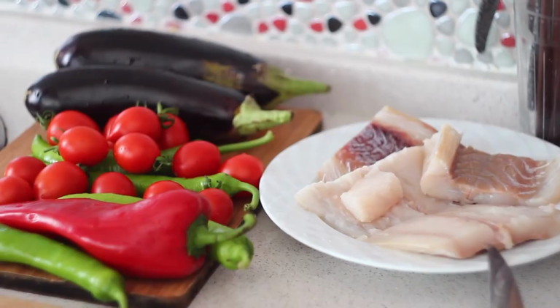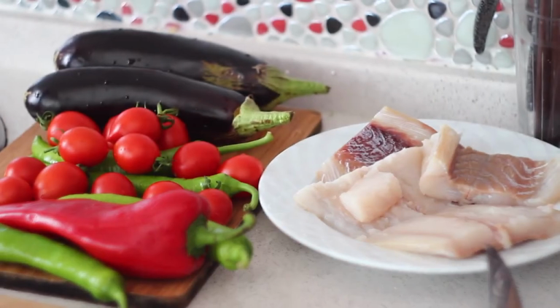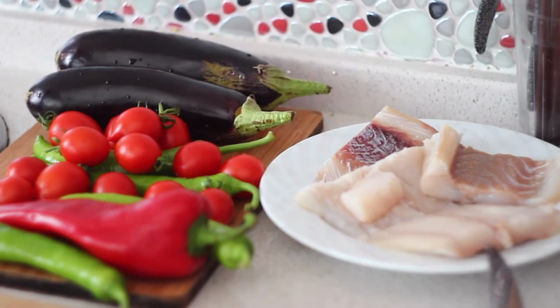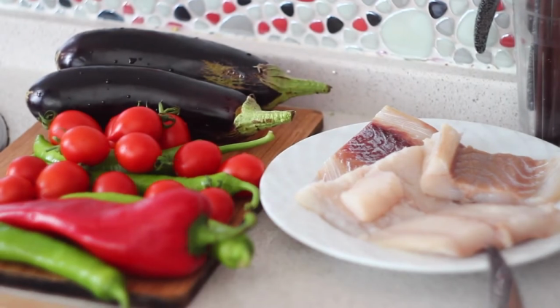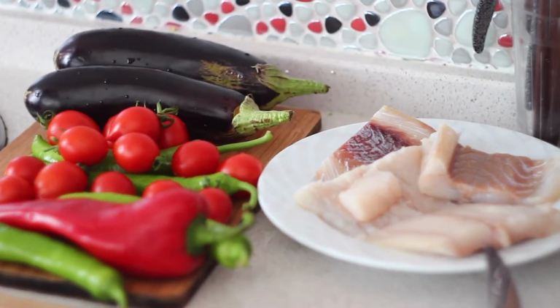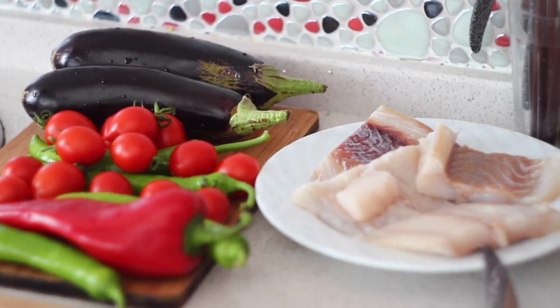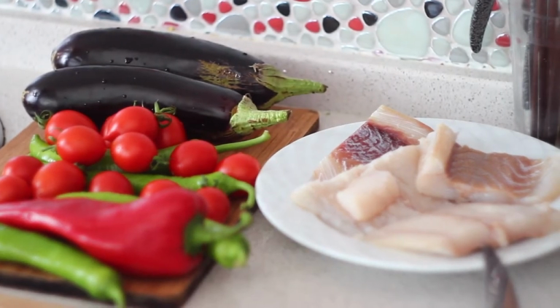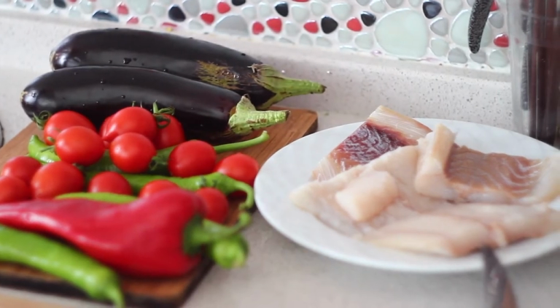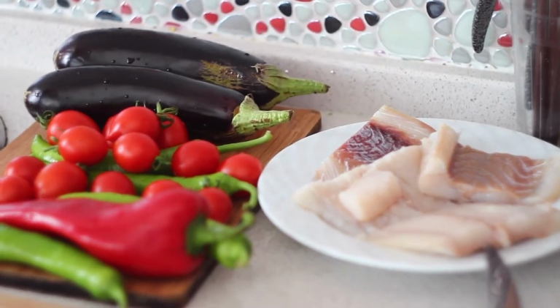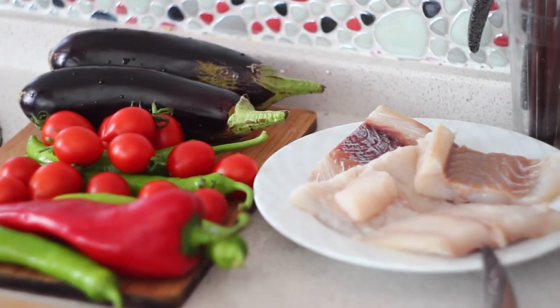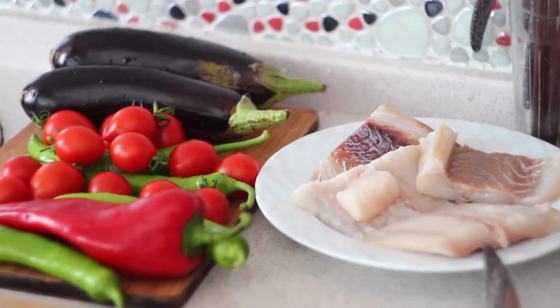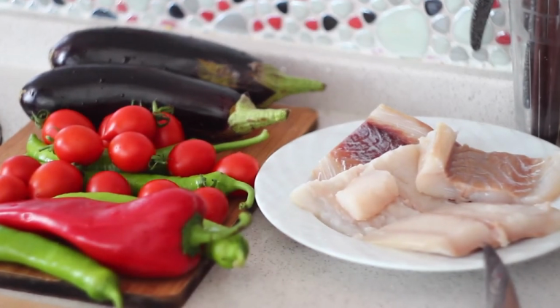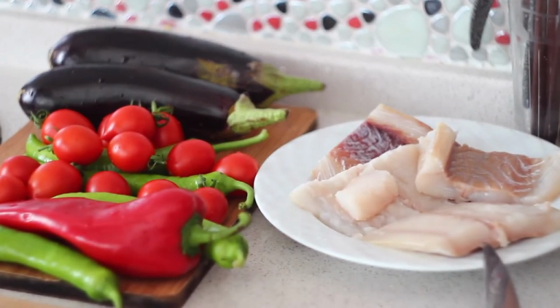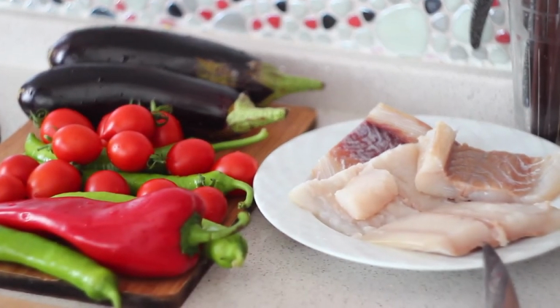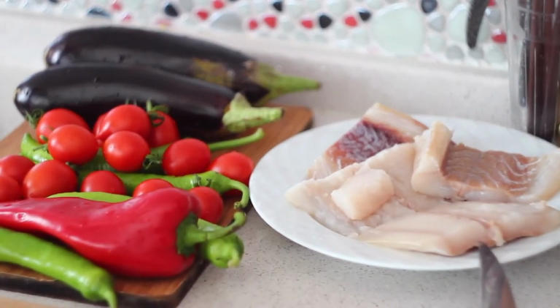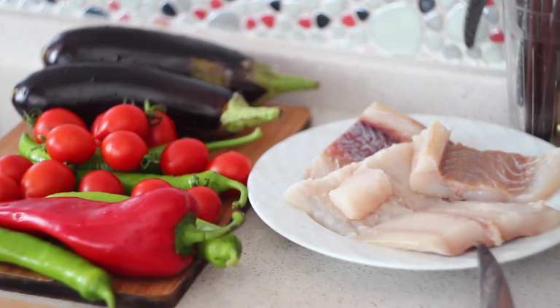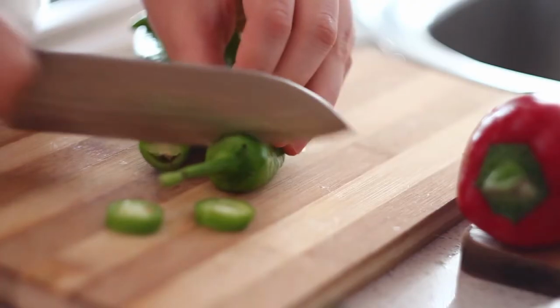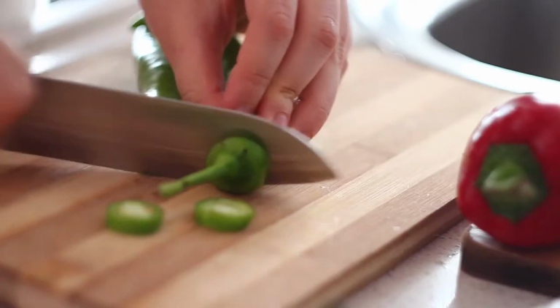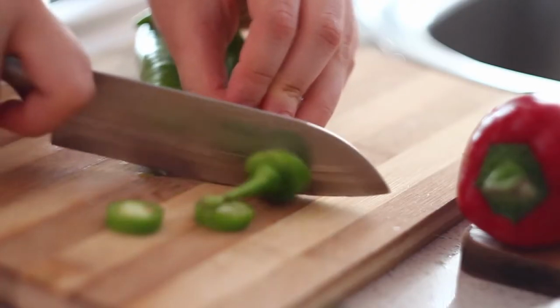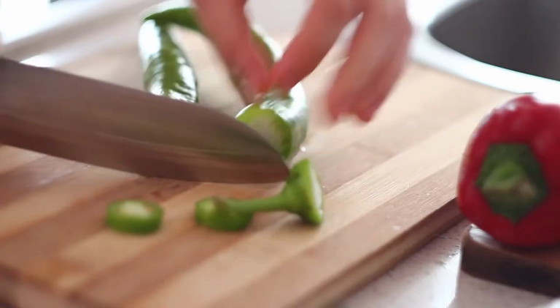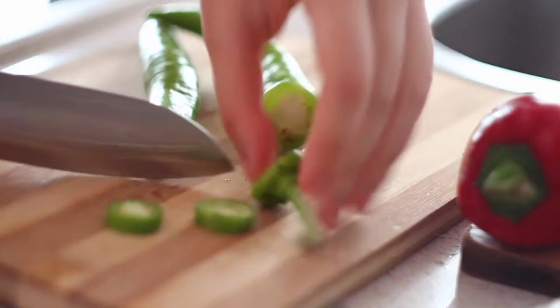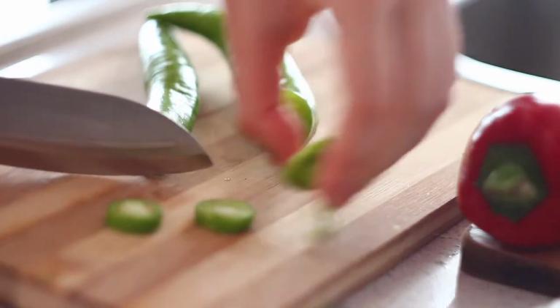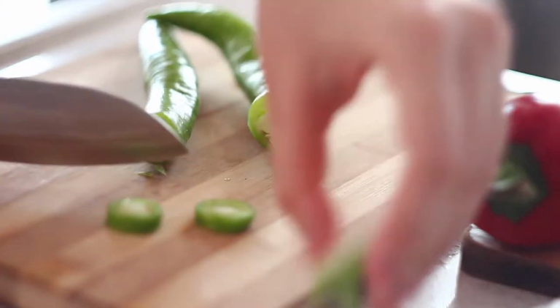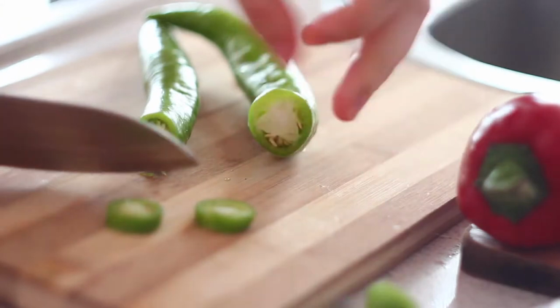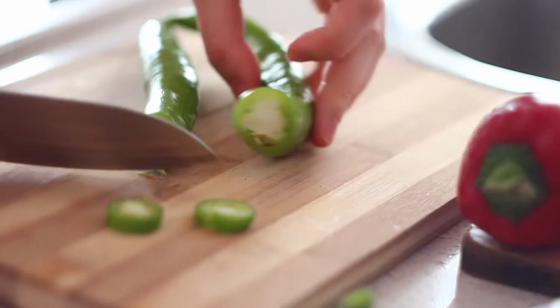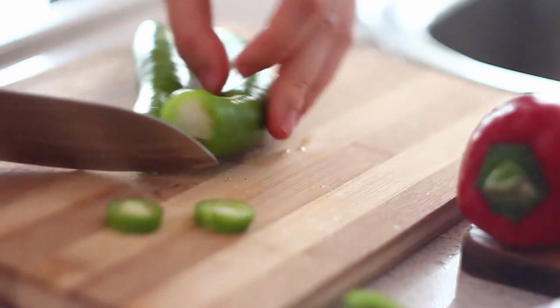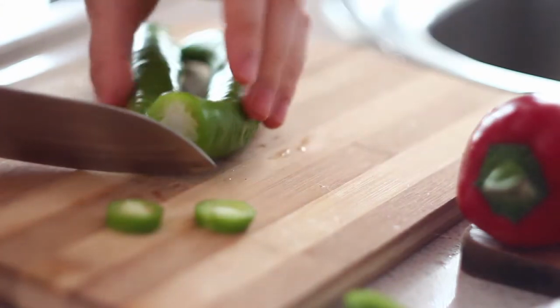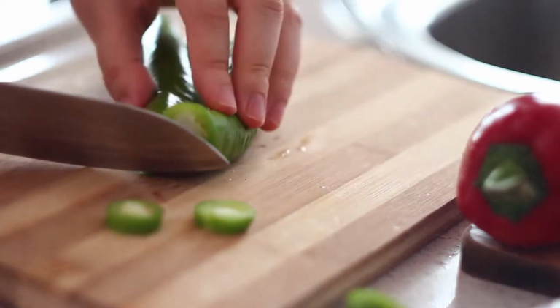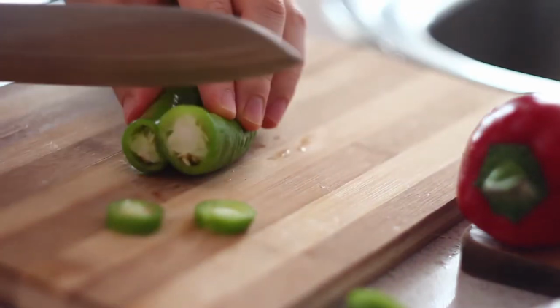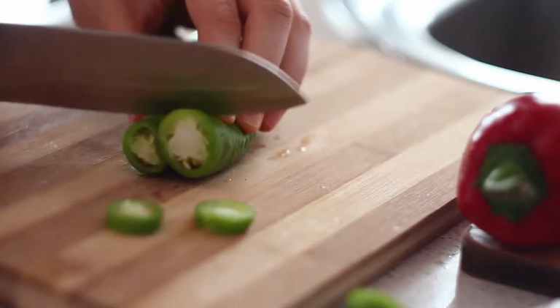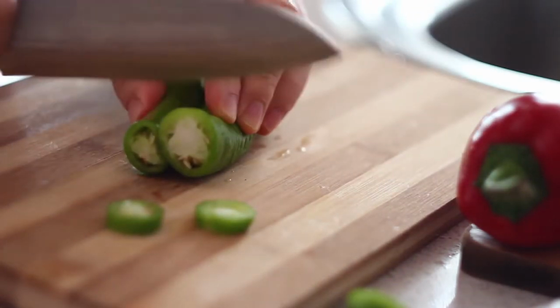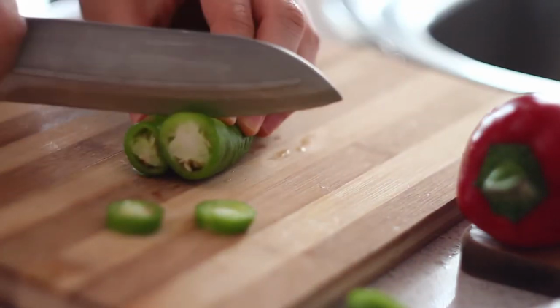Overall it takes about 15 minutes to cook this dish and I recommend starting from making the sauce.